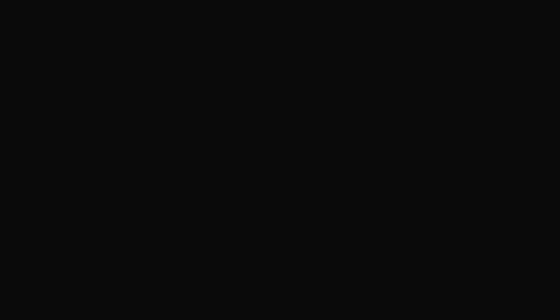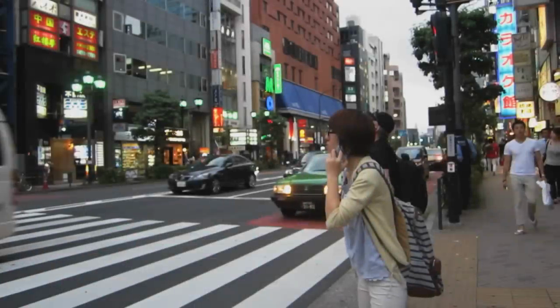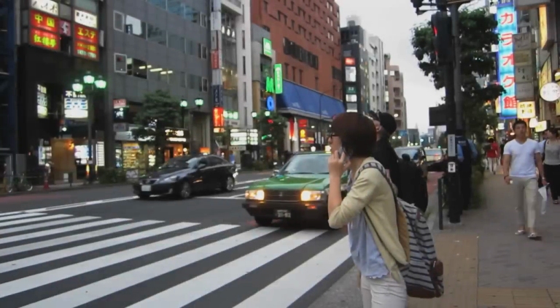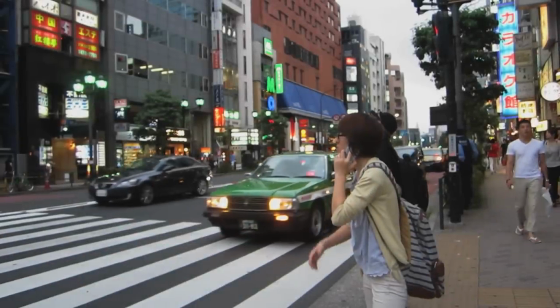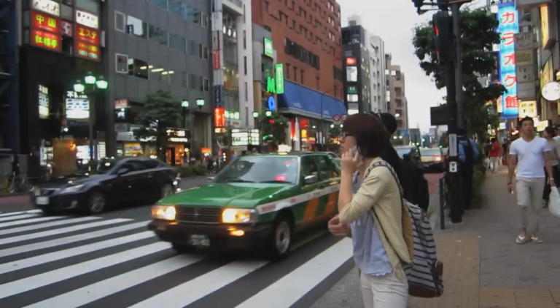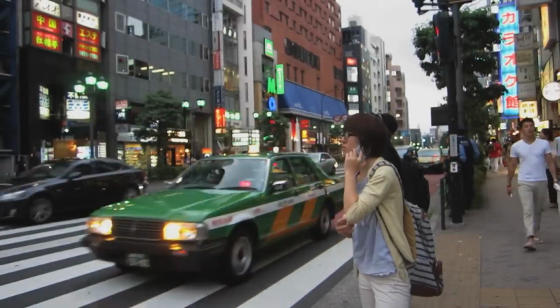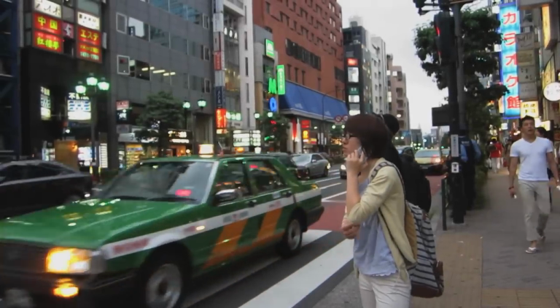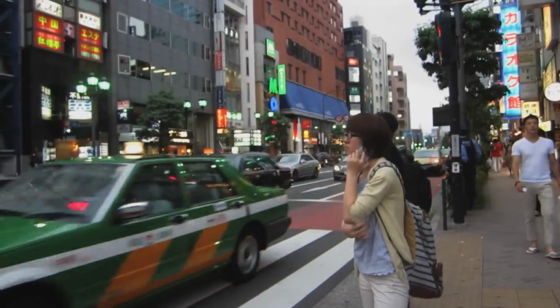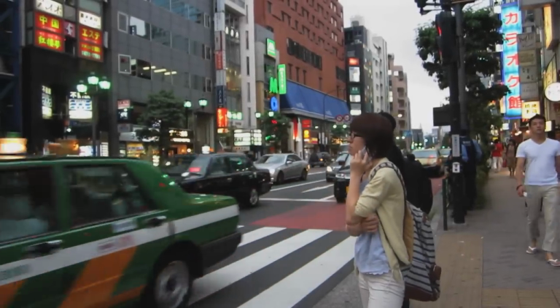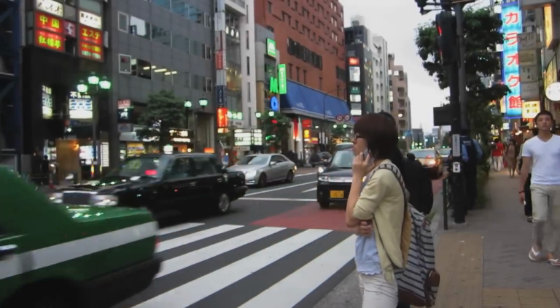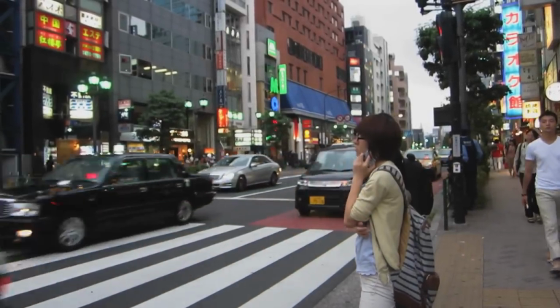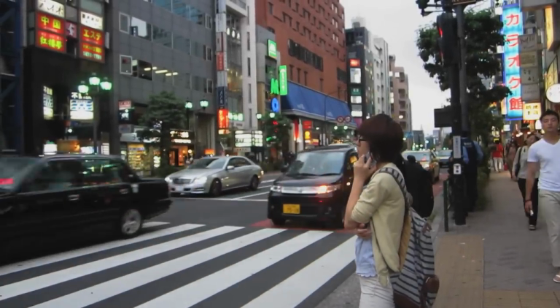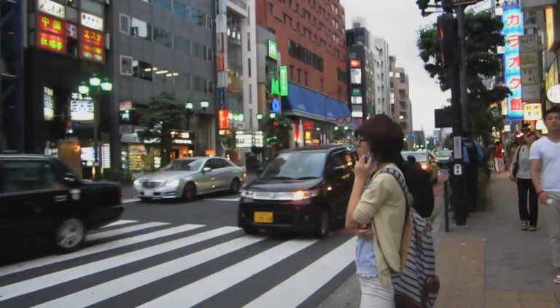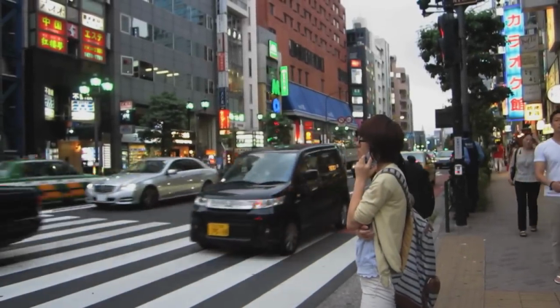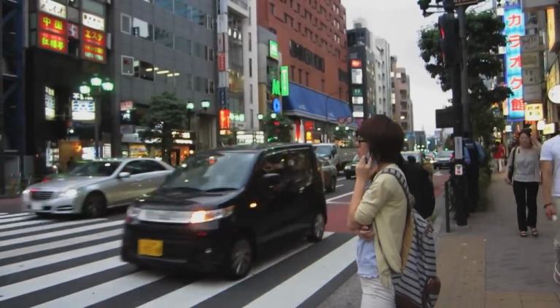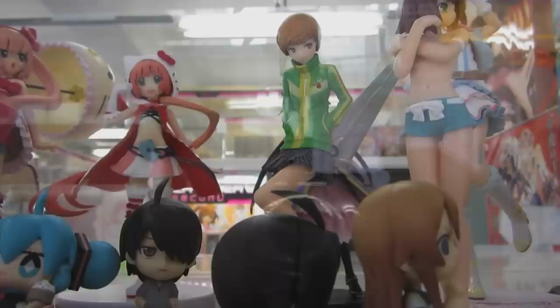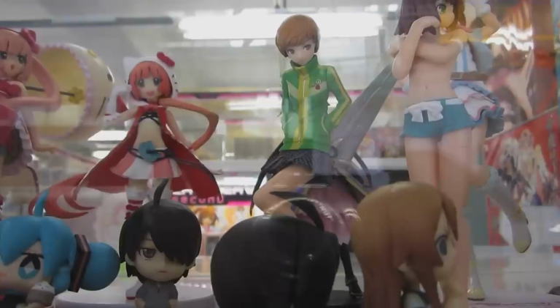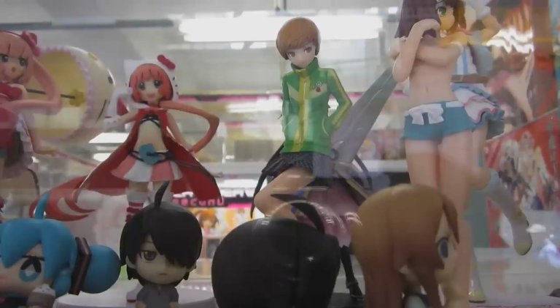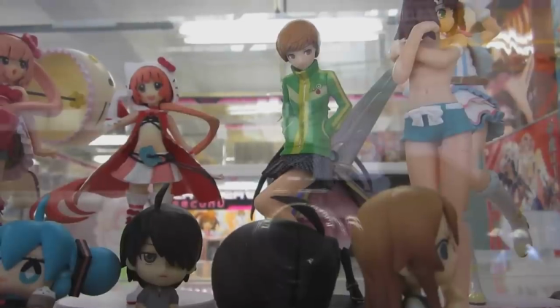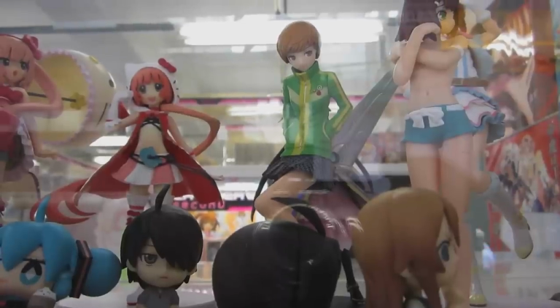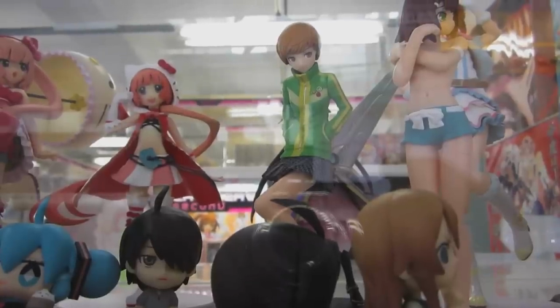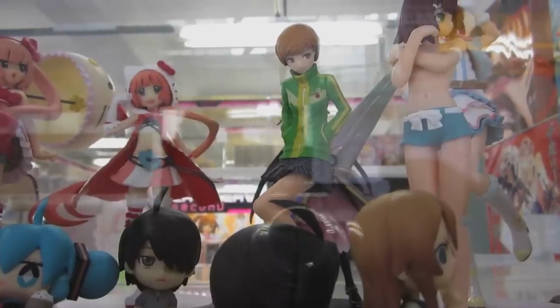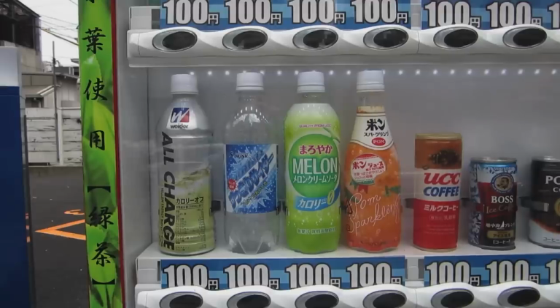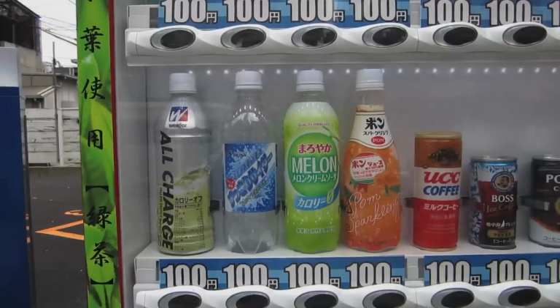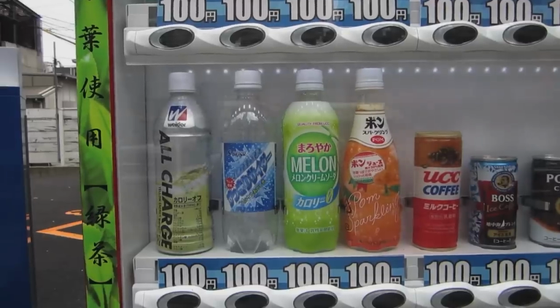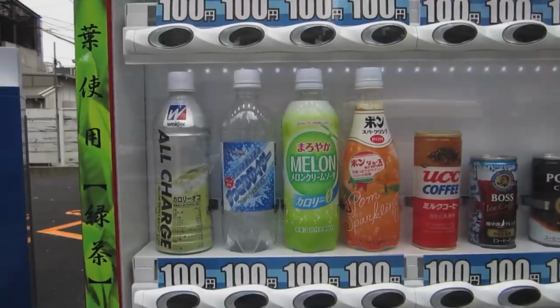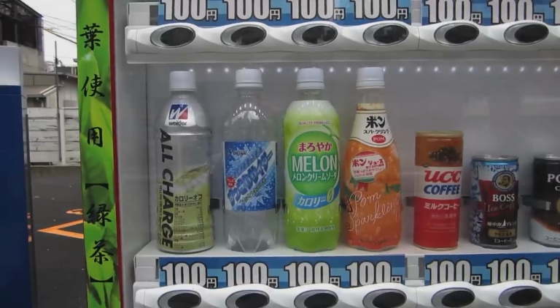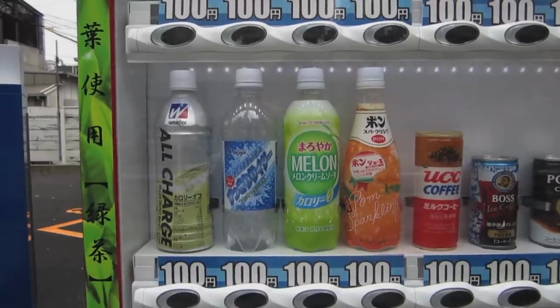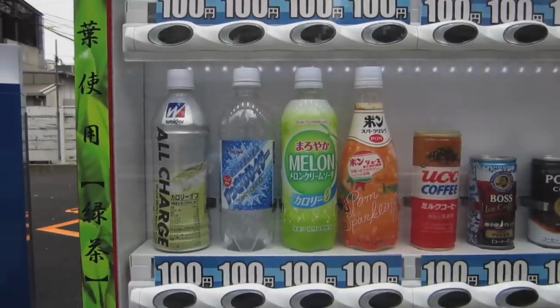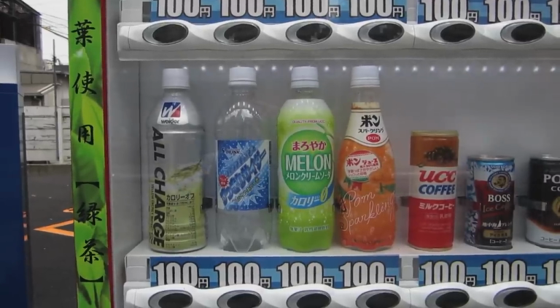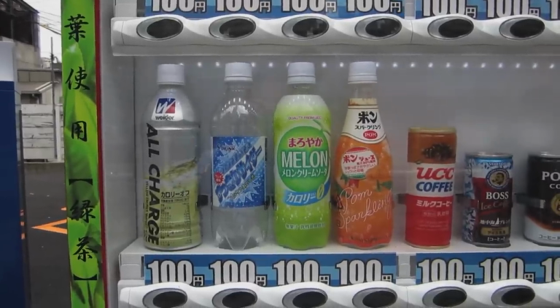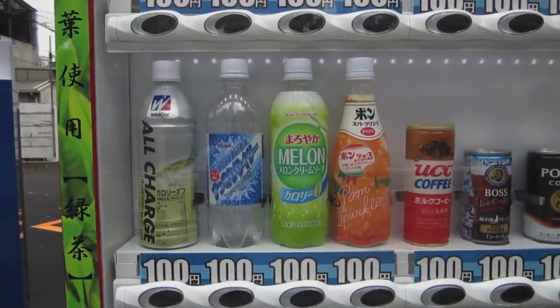Worried about buying a ticket and navigating the Tokyo subway? You needn't be. Here's how to do it in eight easy steps.